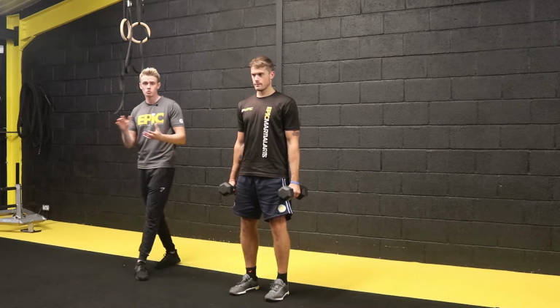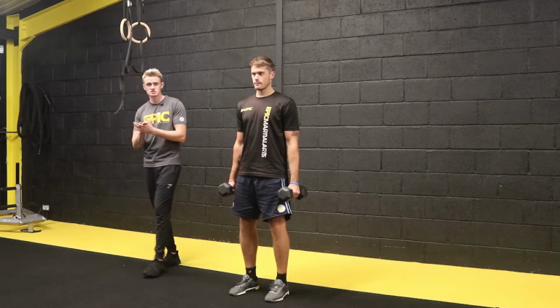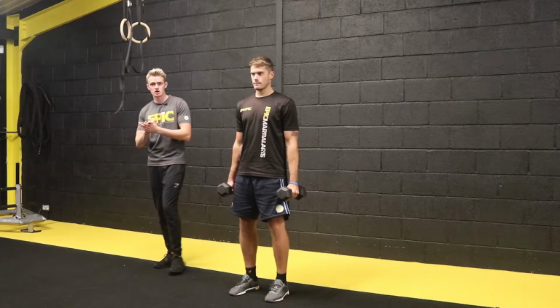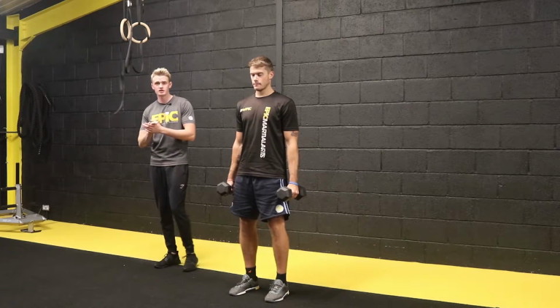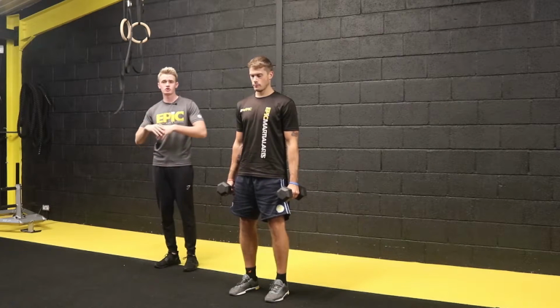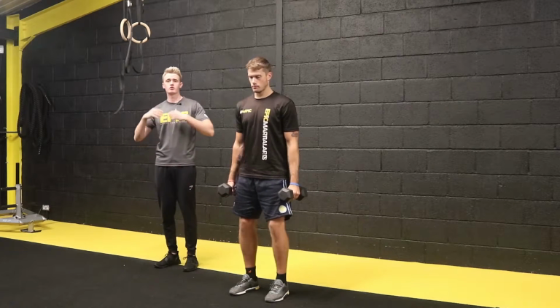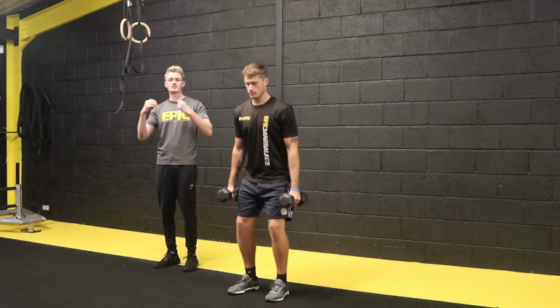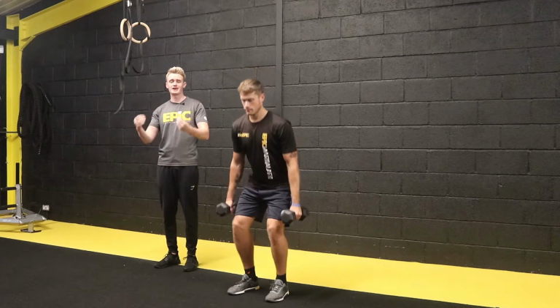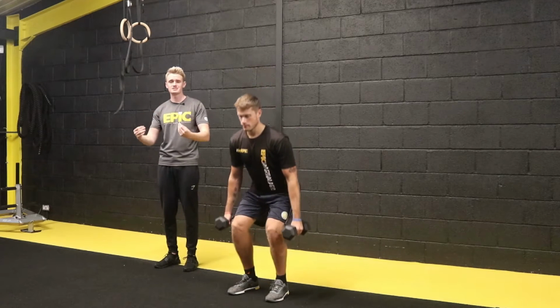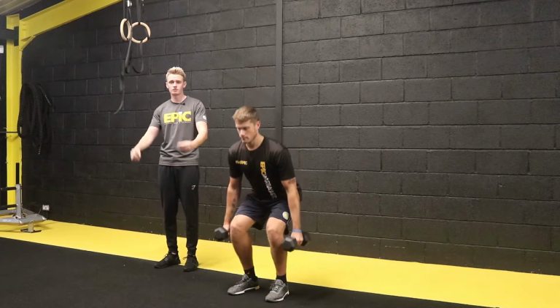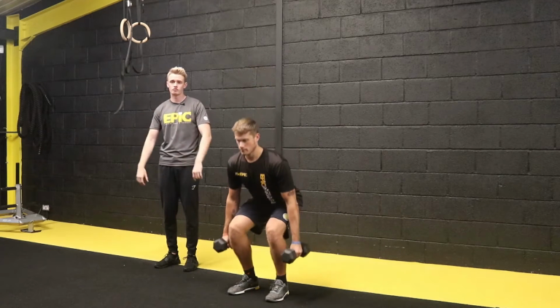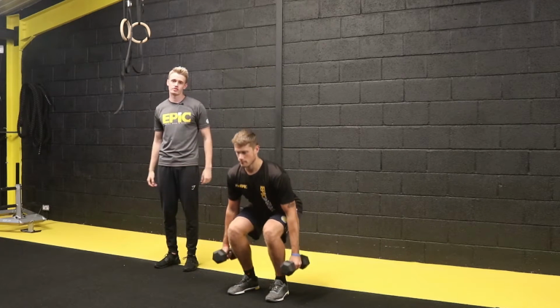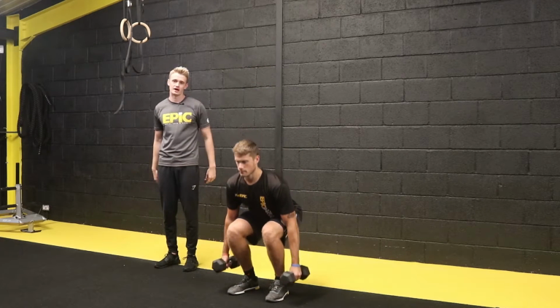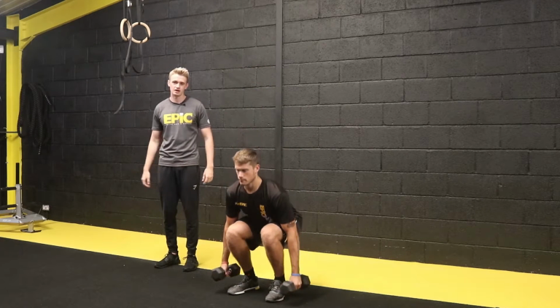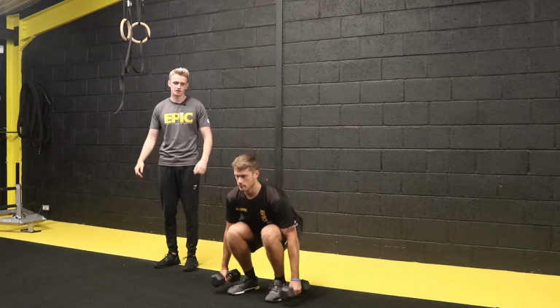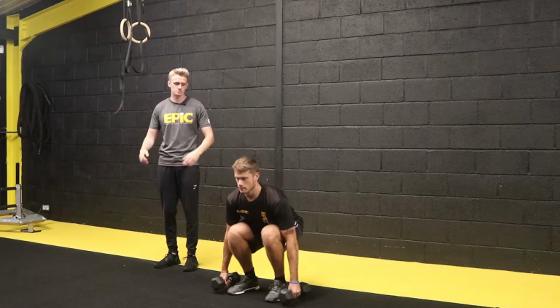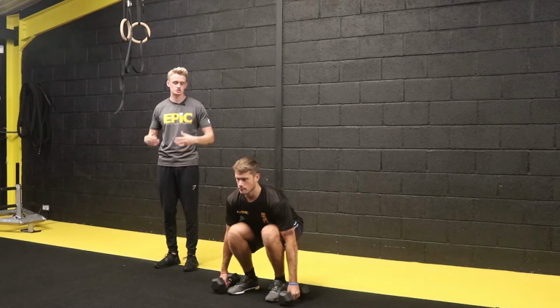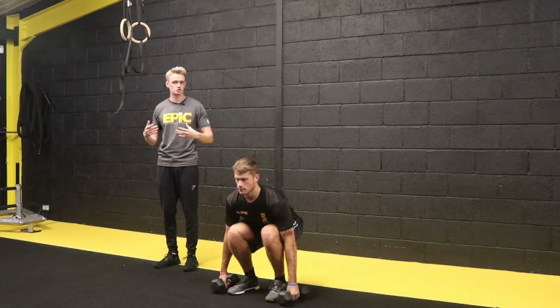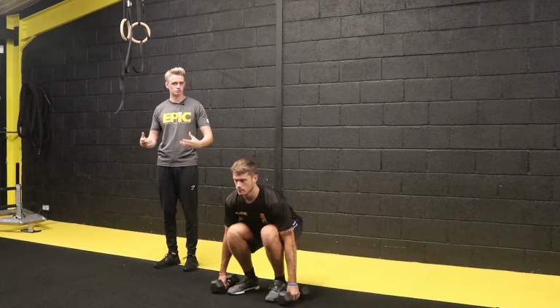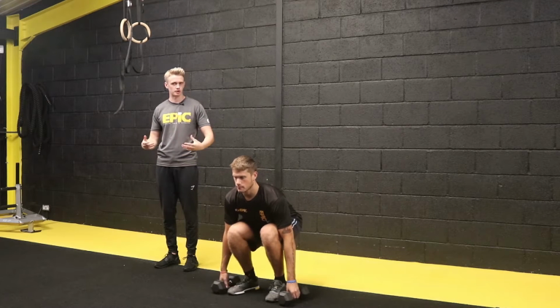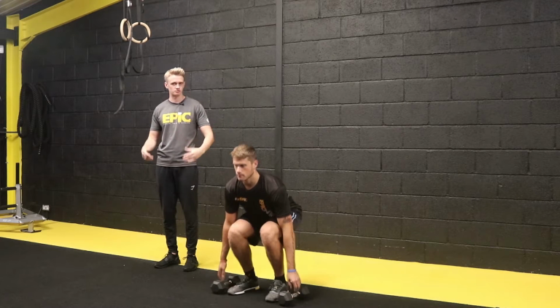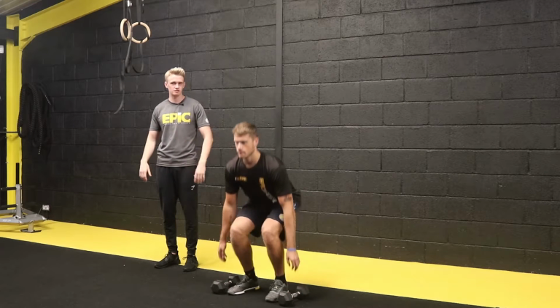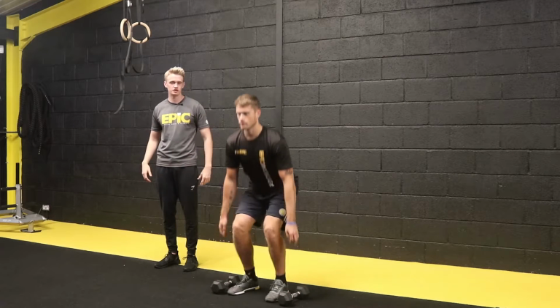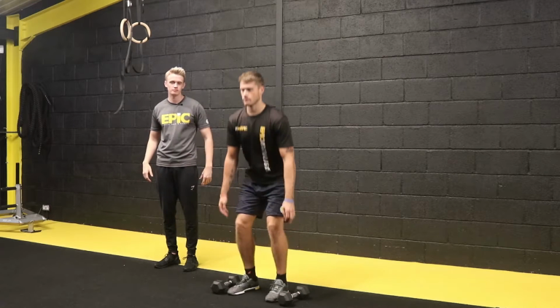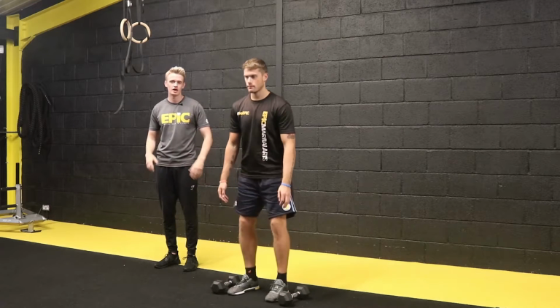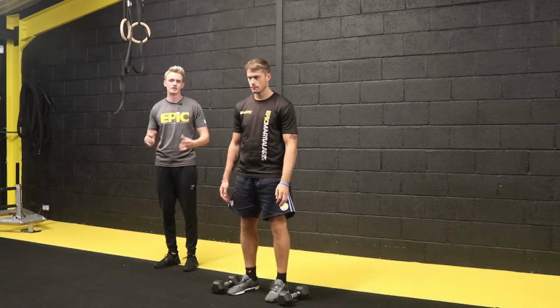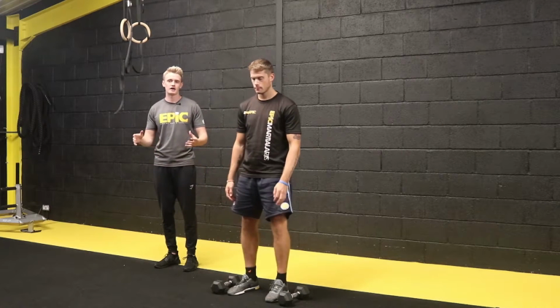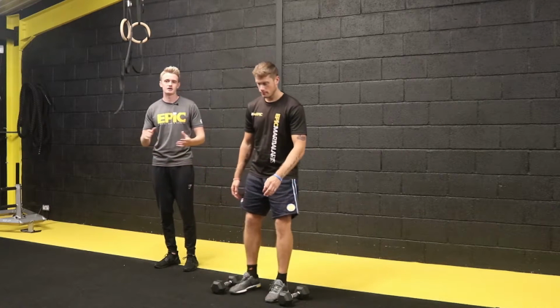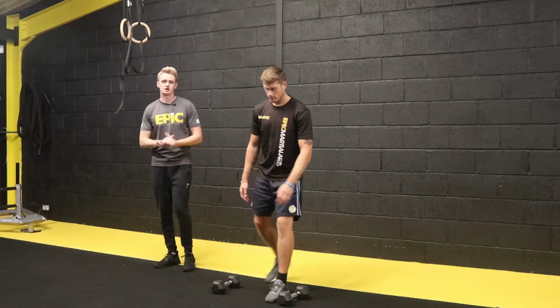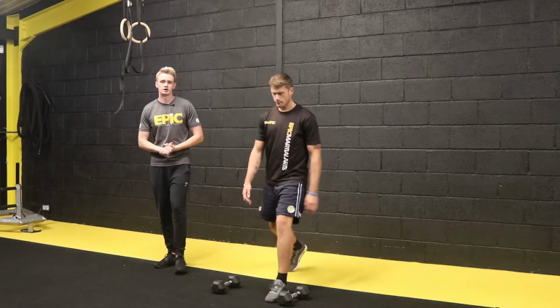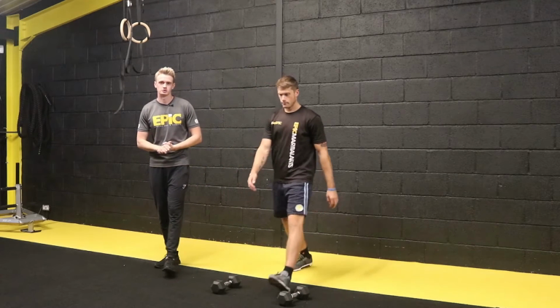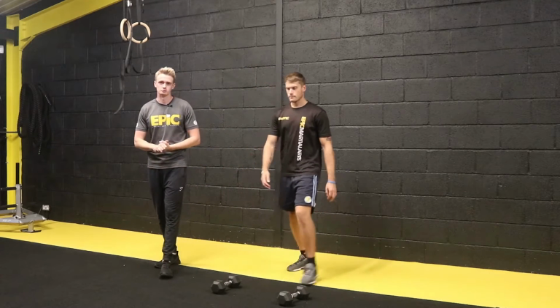Once he's done, he's going to go for the negative of that deadlift position to lower them down safely, and that is our hammer curl.